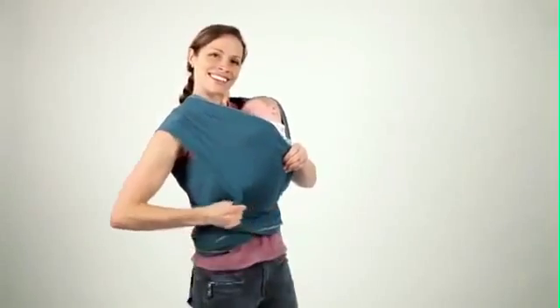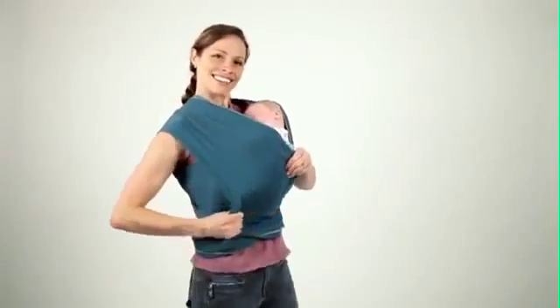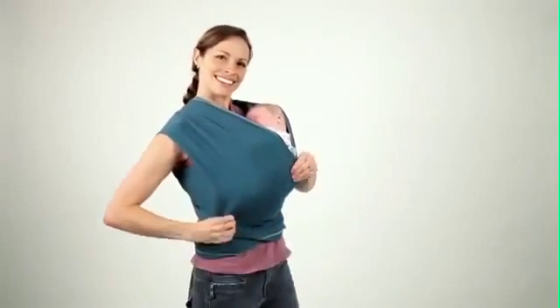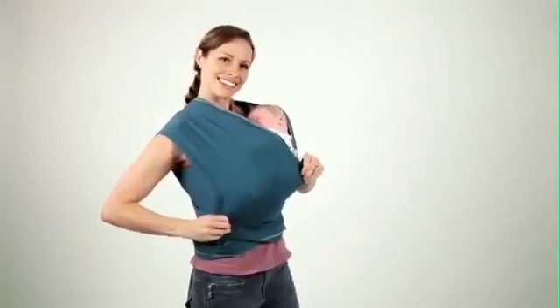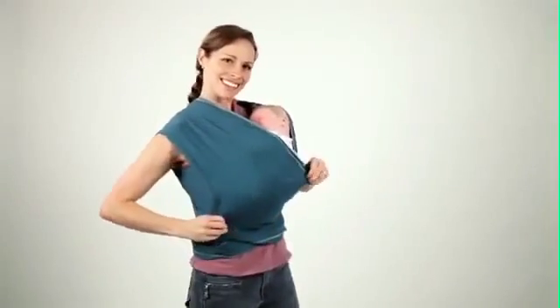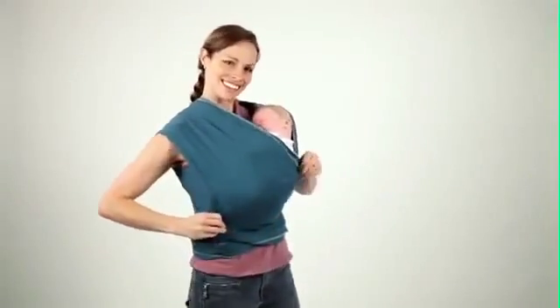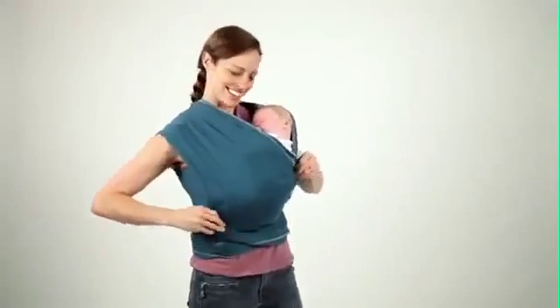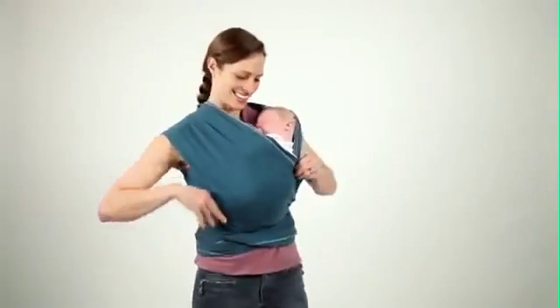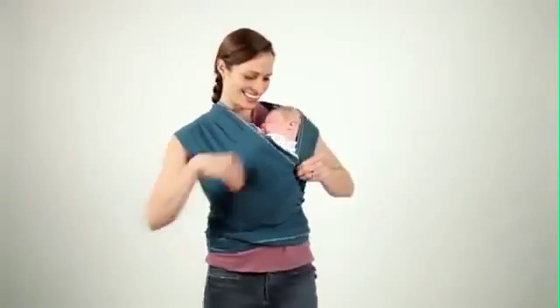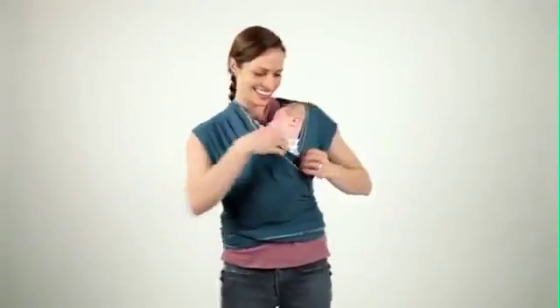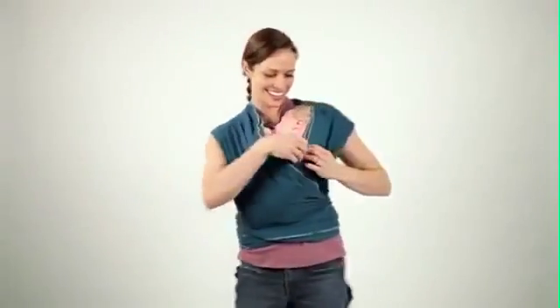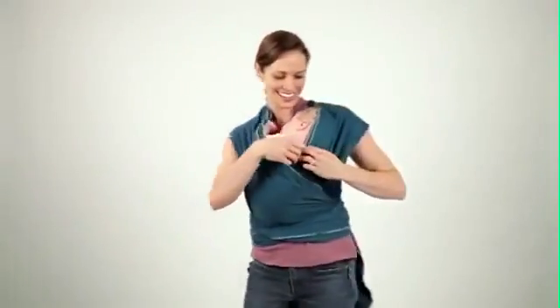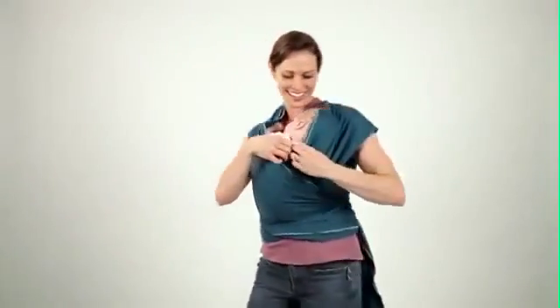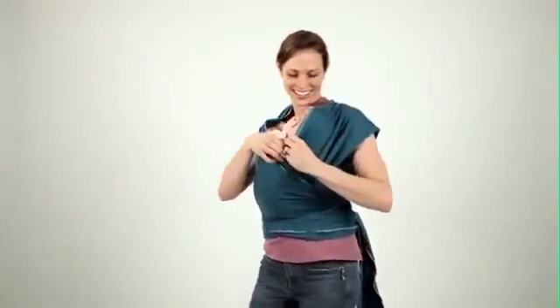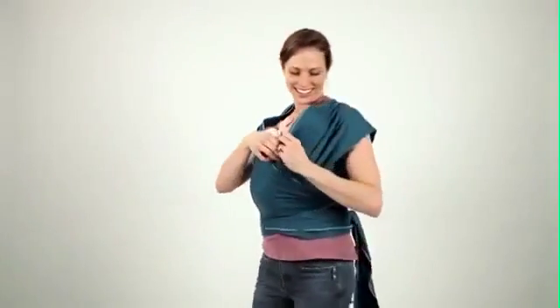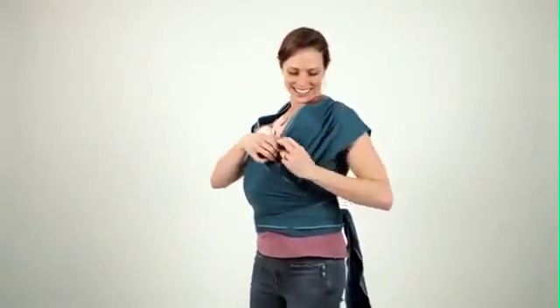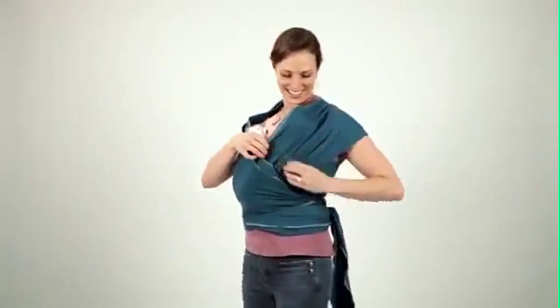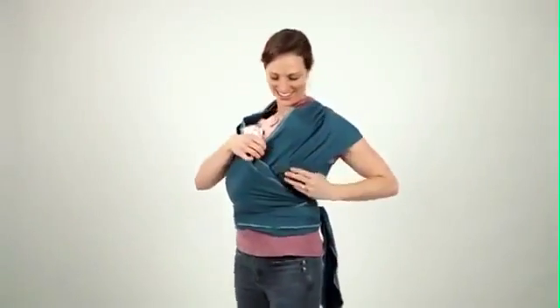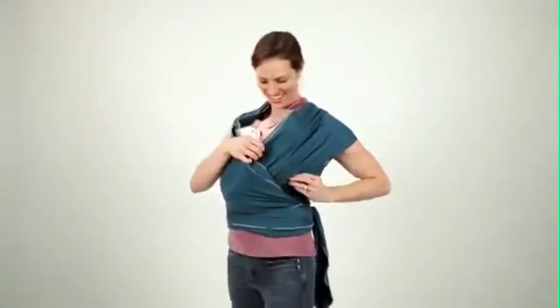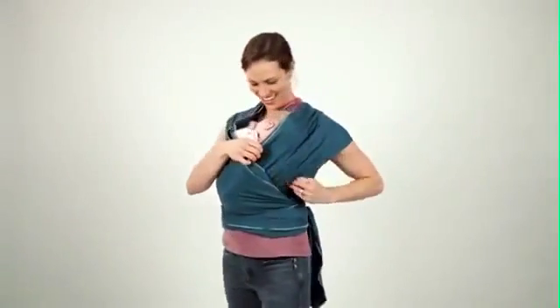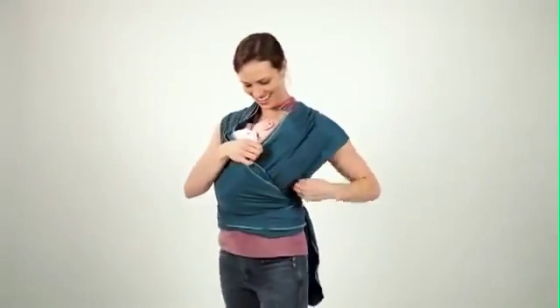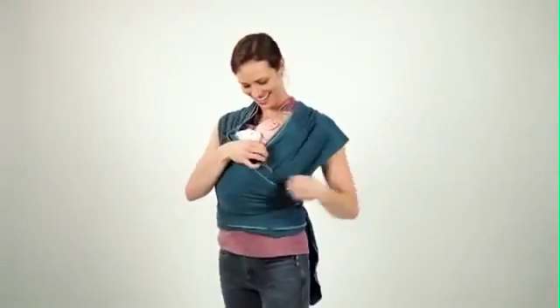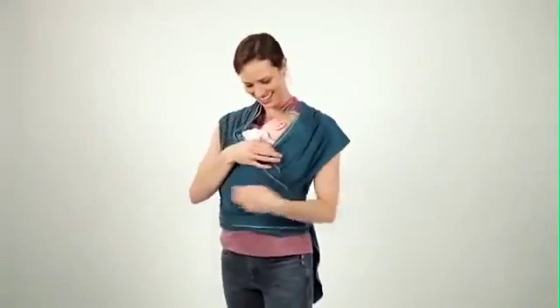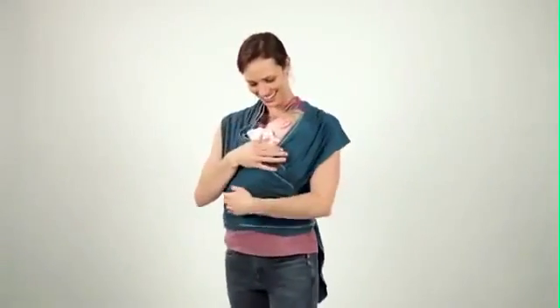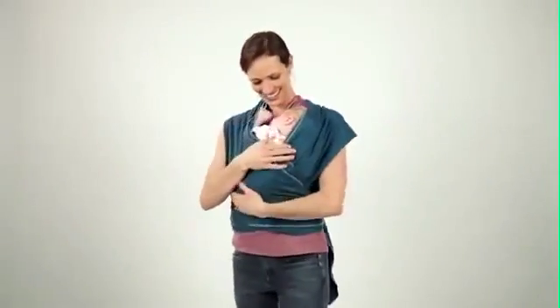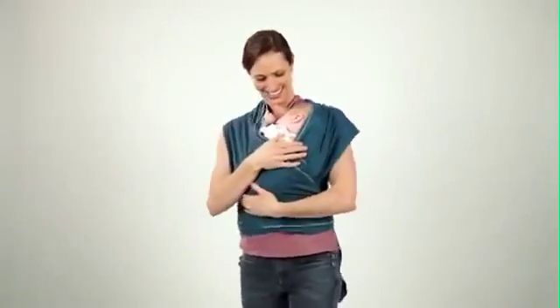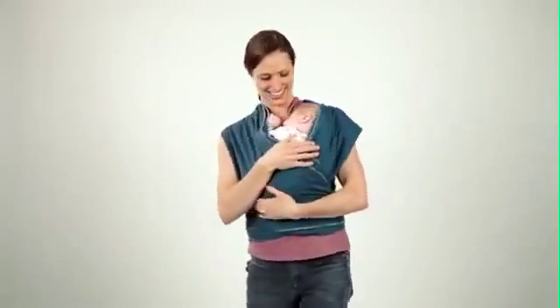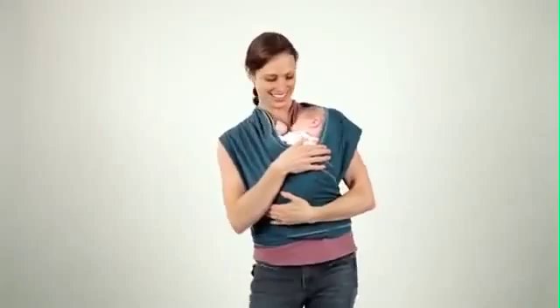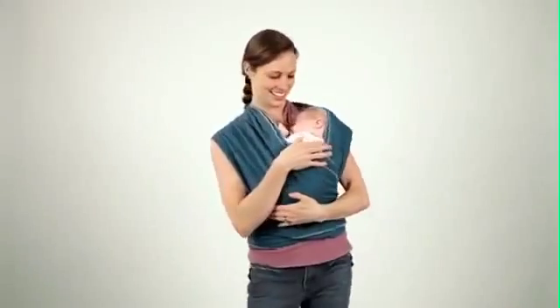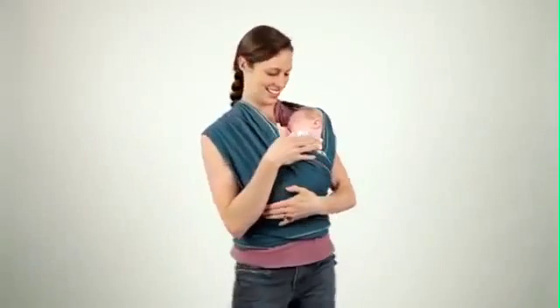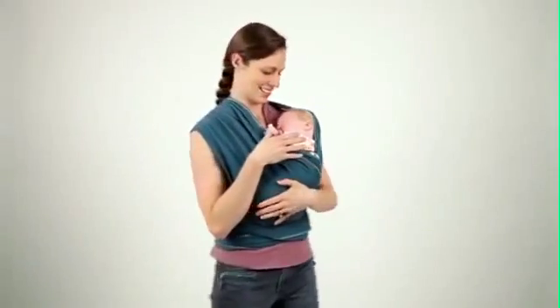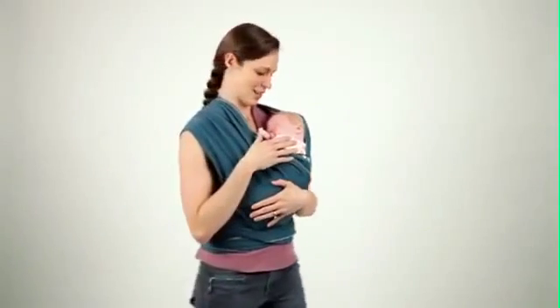For additional support, tuck baby's head under the fabric that's over your shoulder.